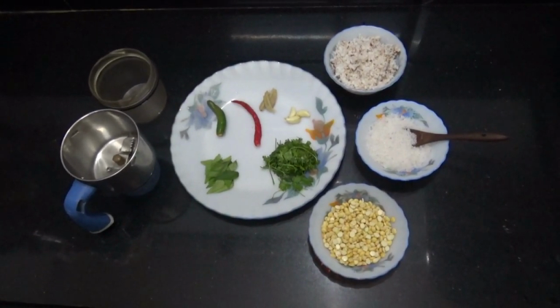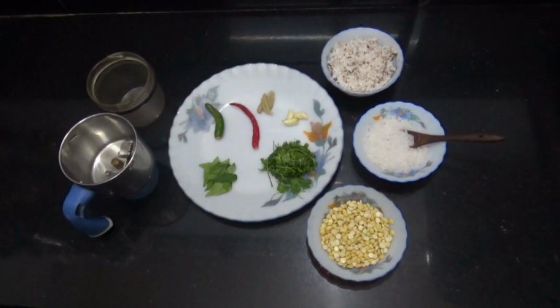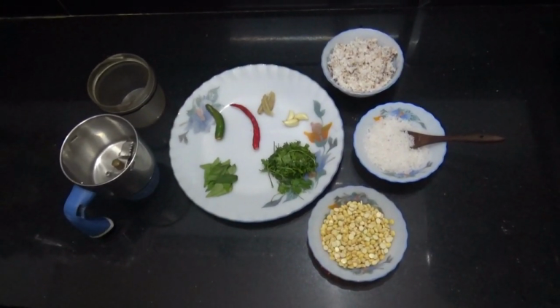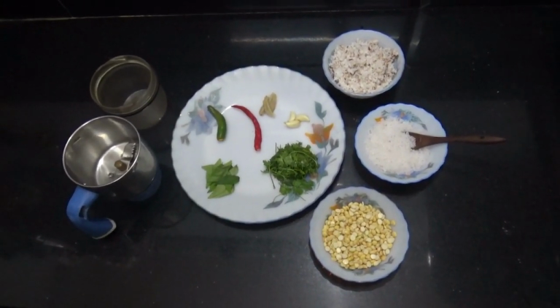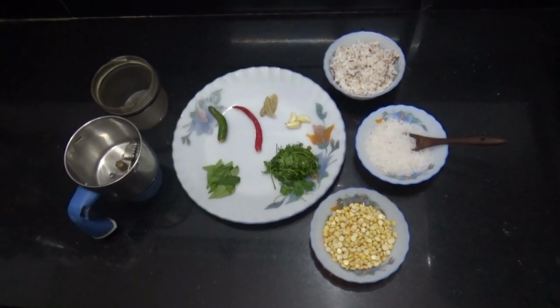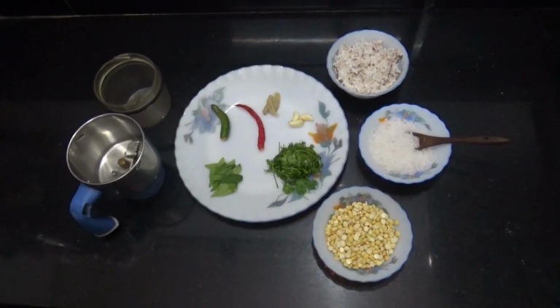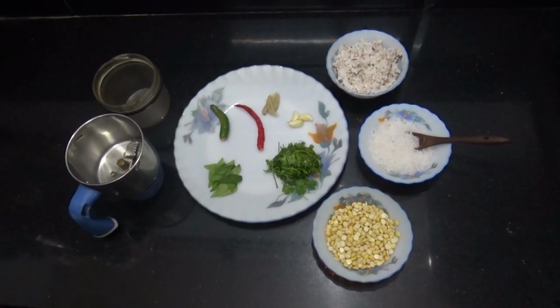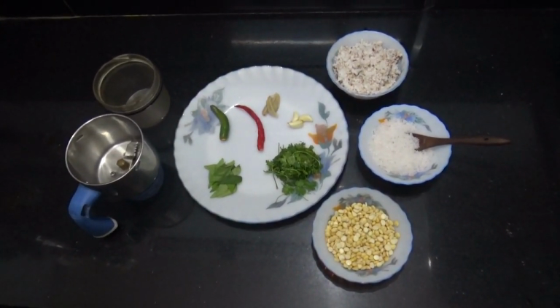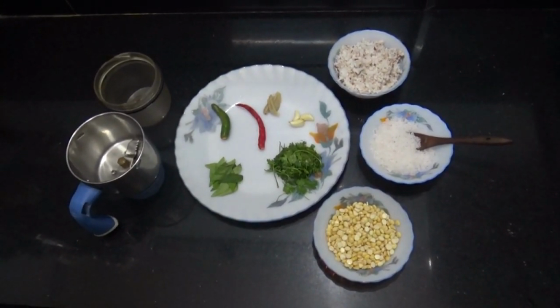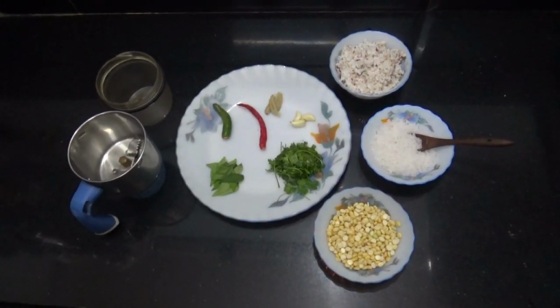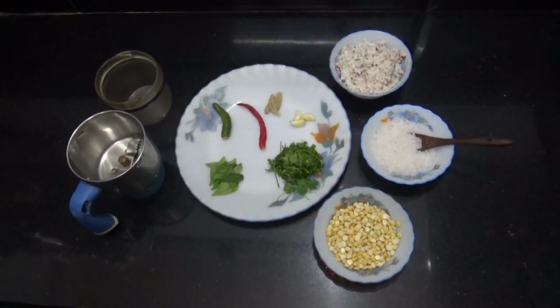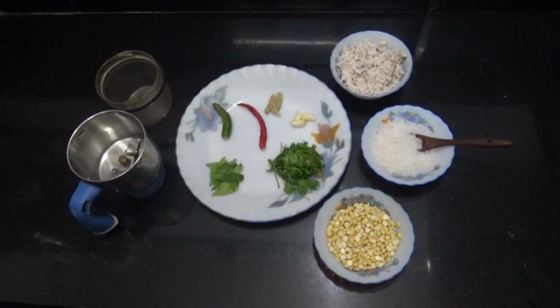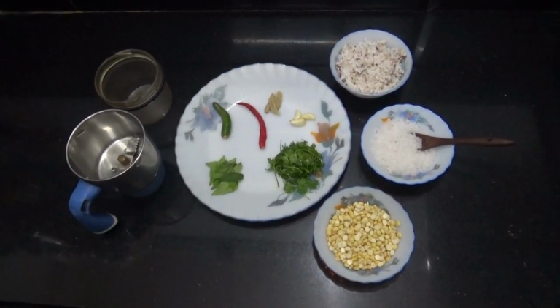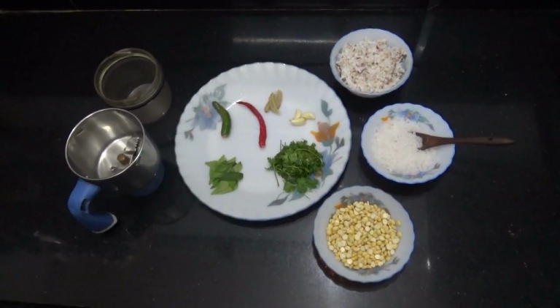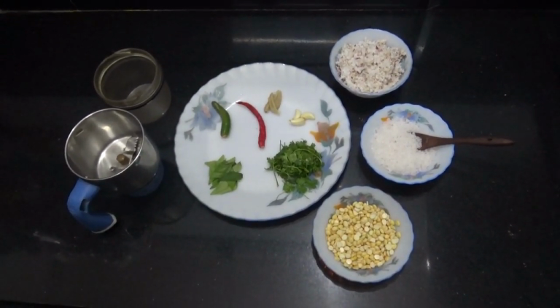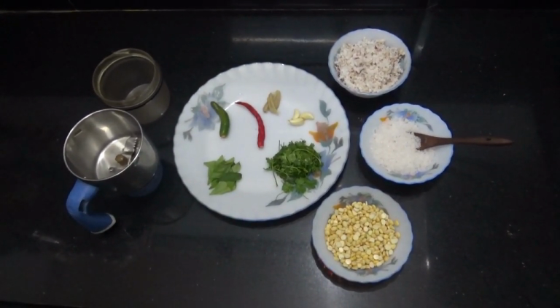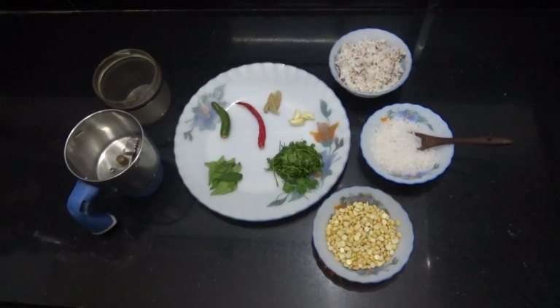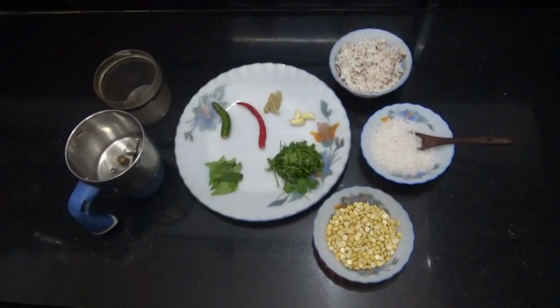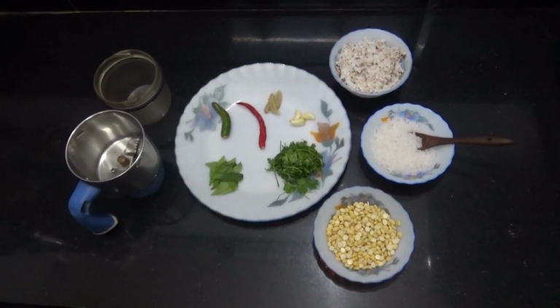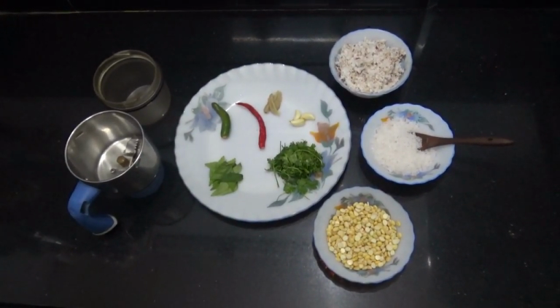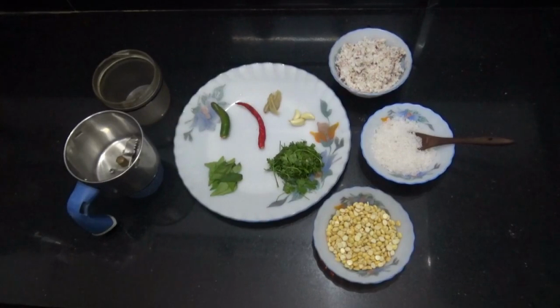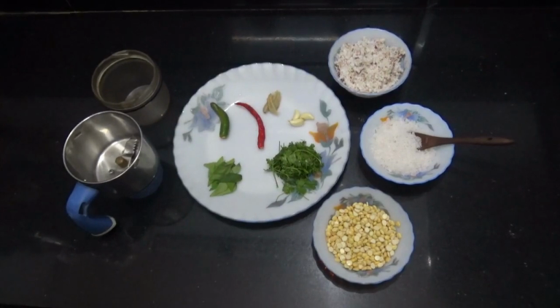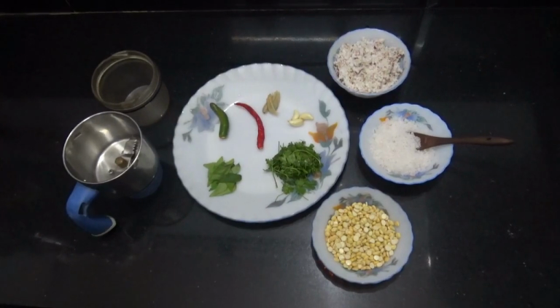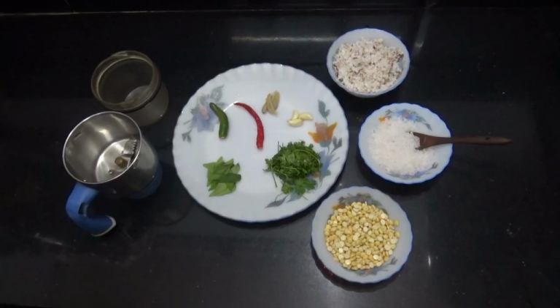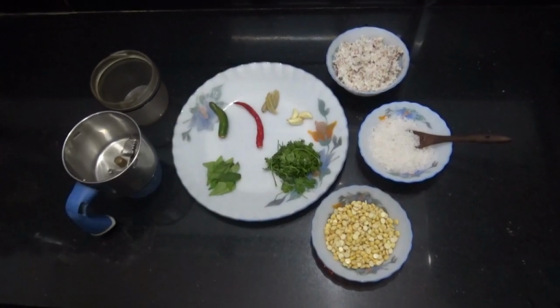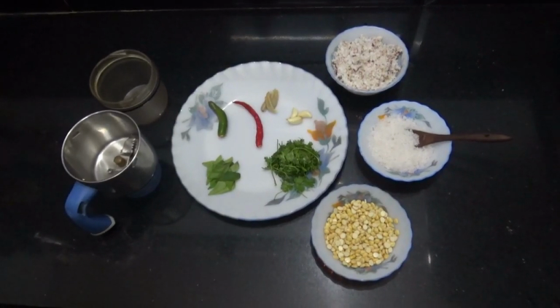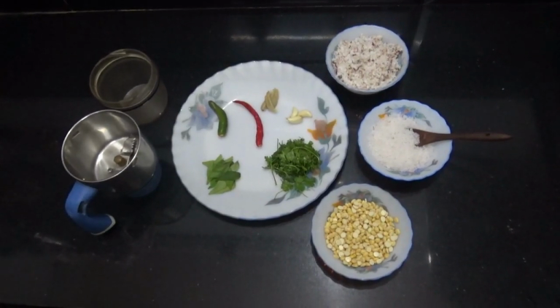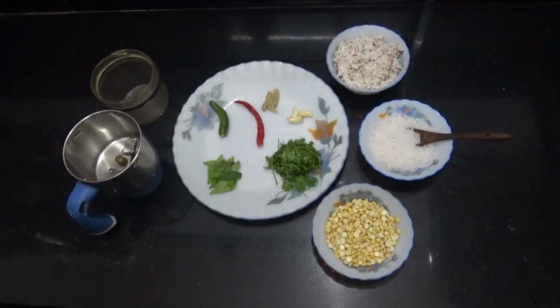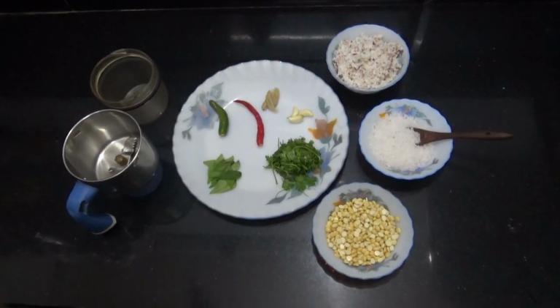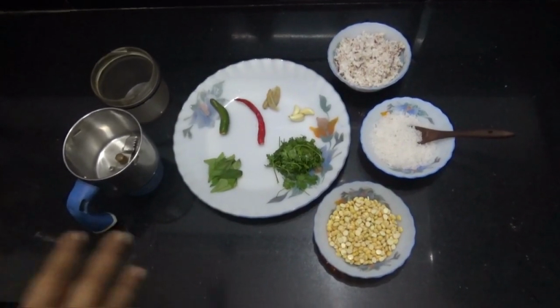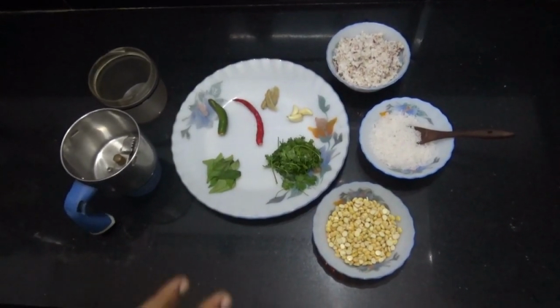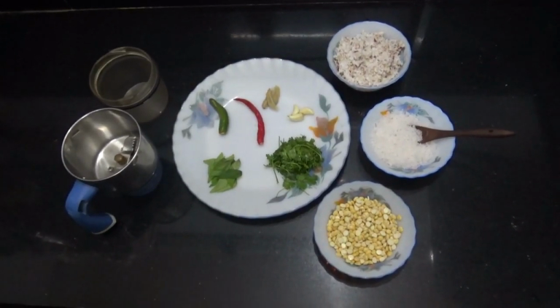Hello, viewers! Welcome to Jeeva's Nalabagam. Today, we are going to make thenga chutney.